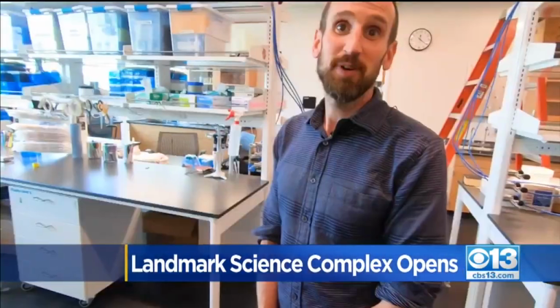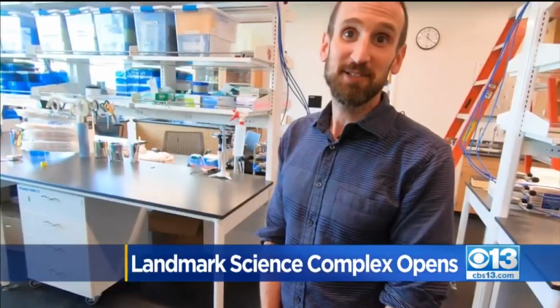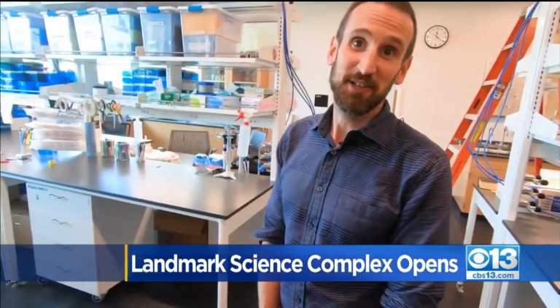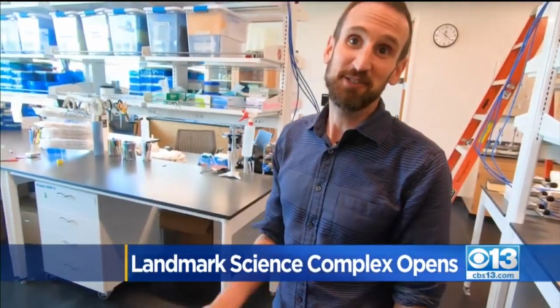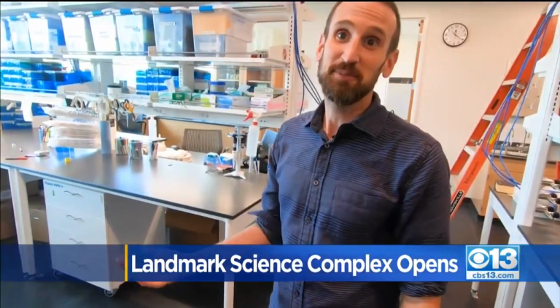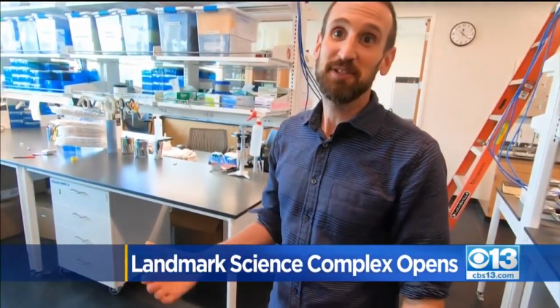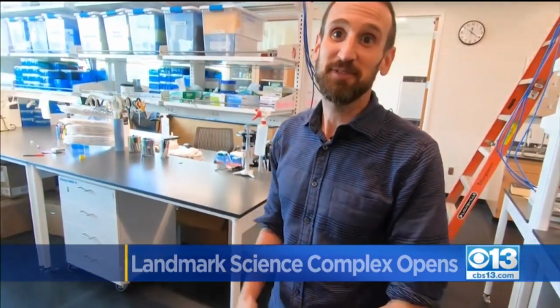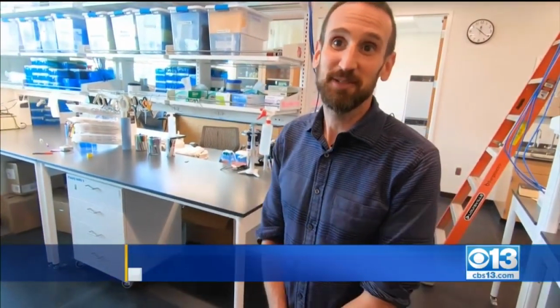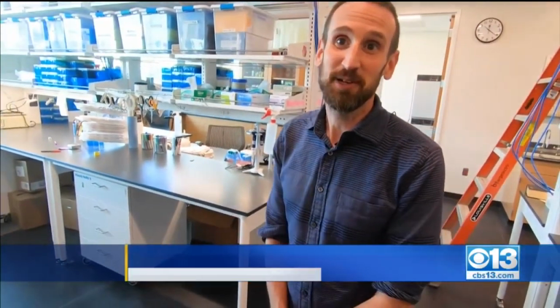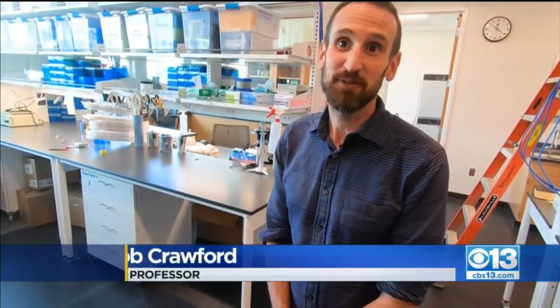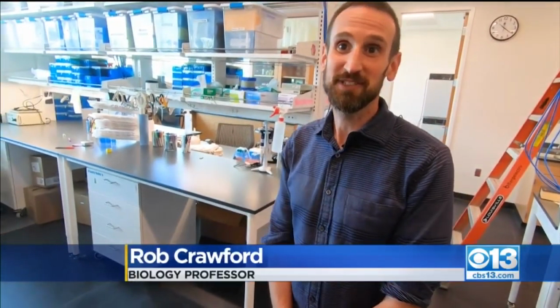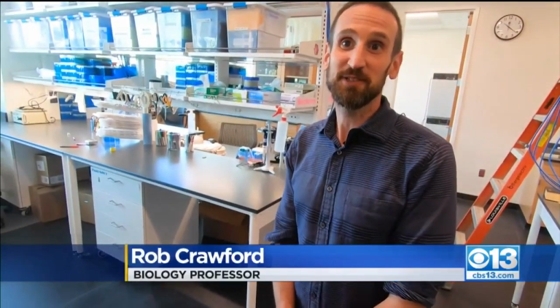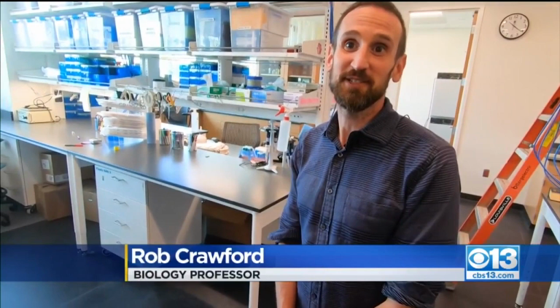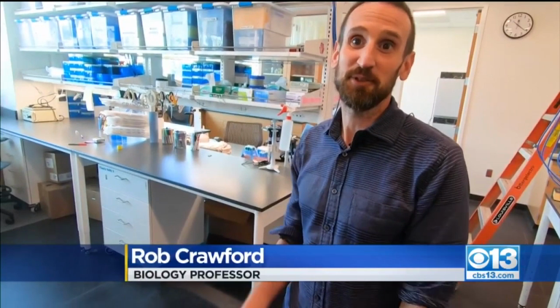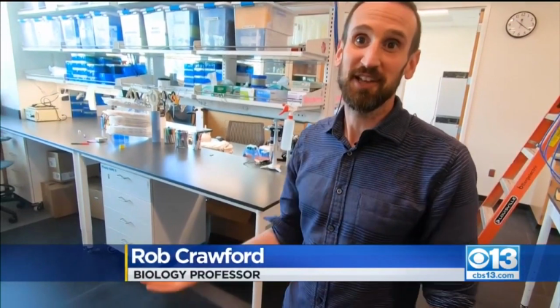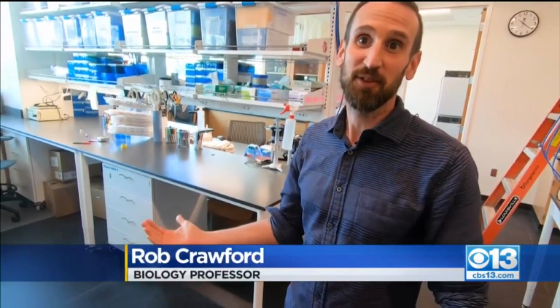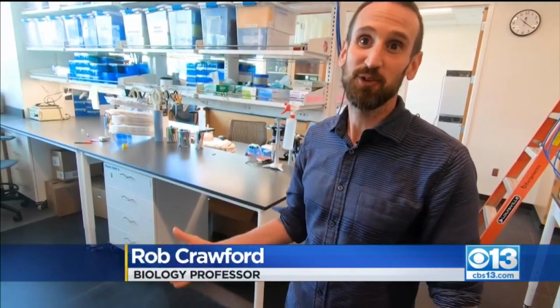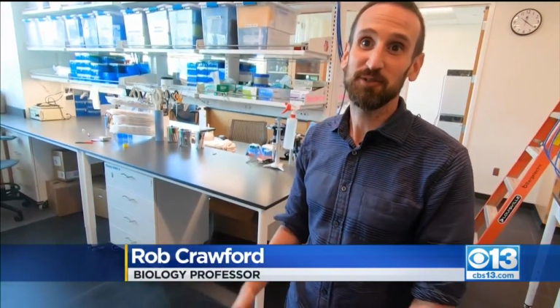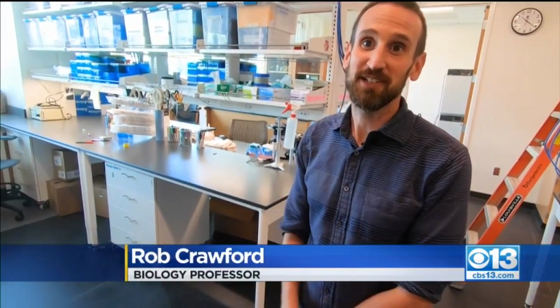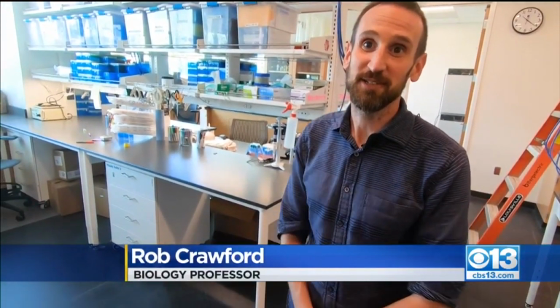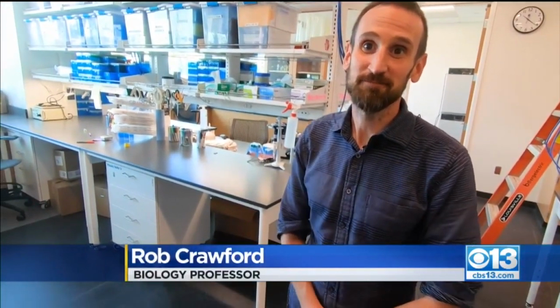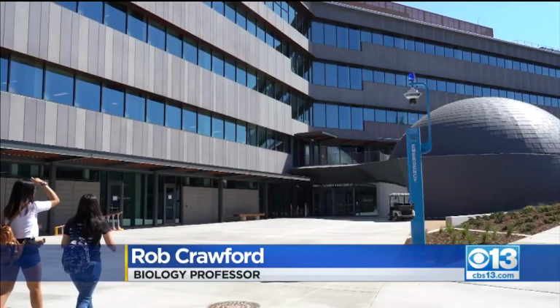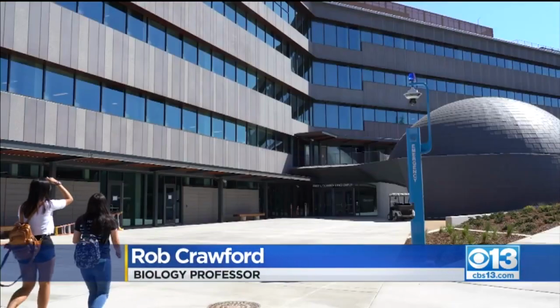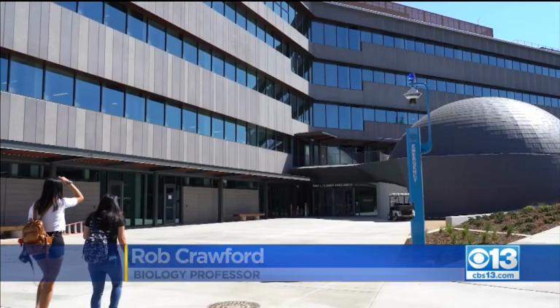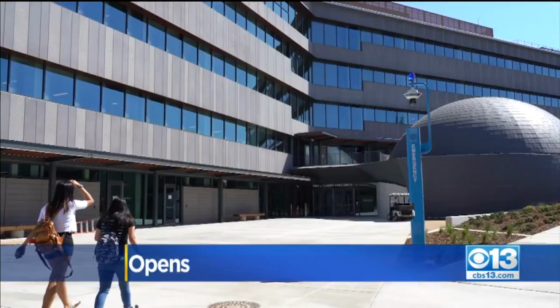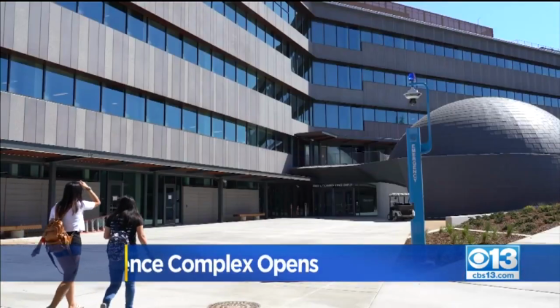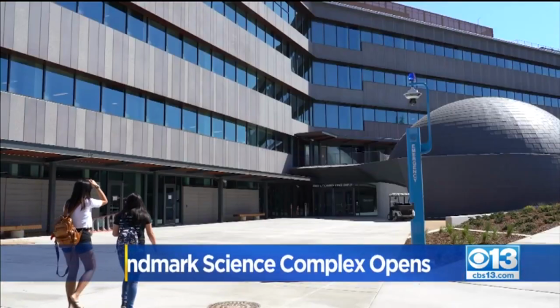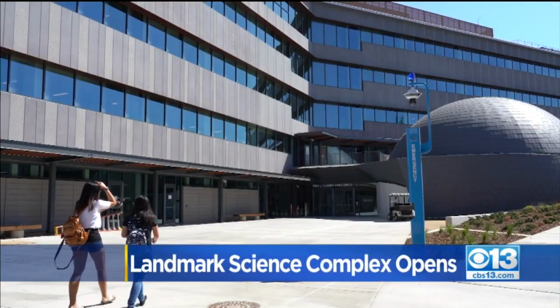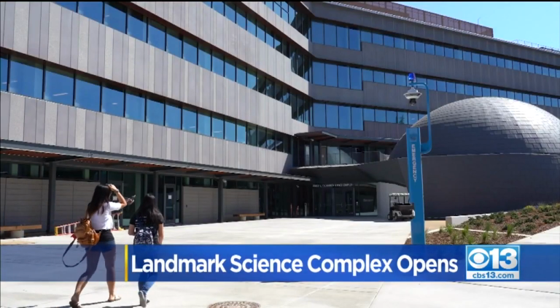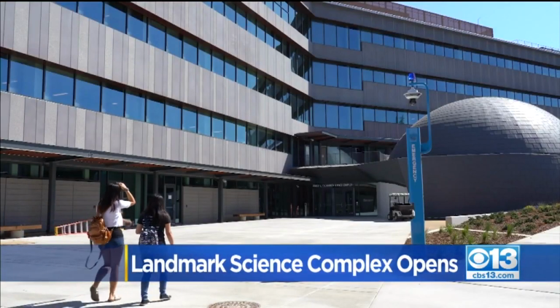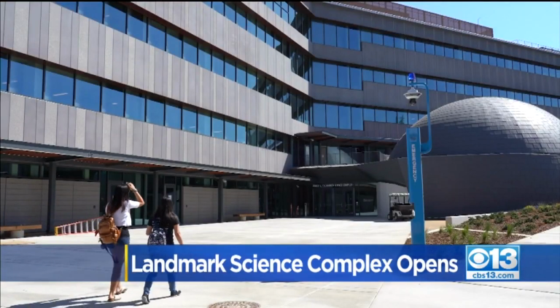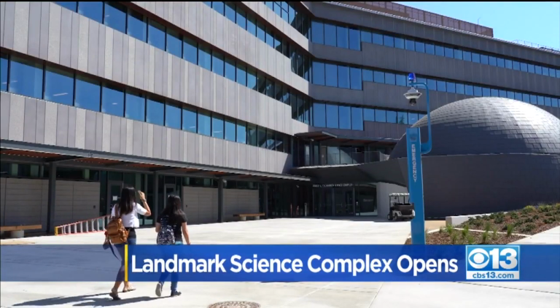I challenge anybody to find a better facility in Northern California right now. This is legit.